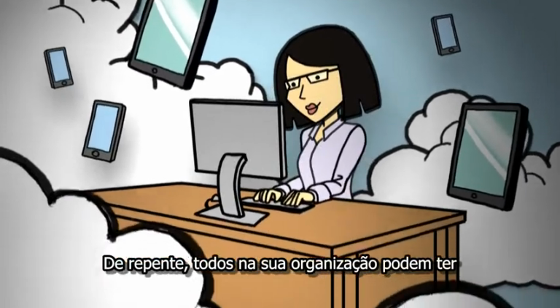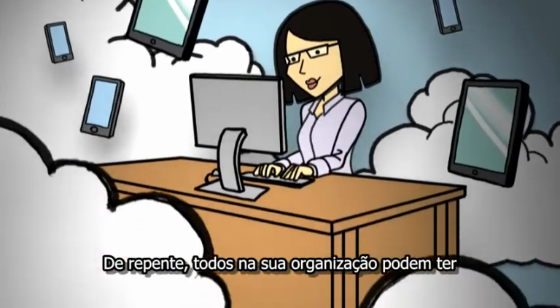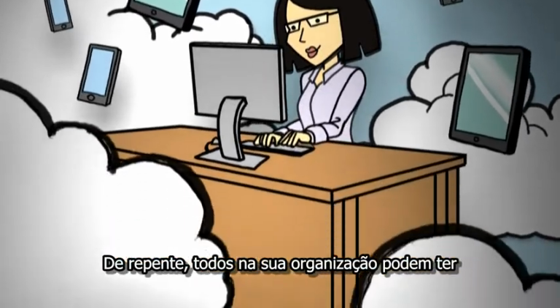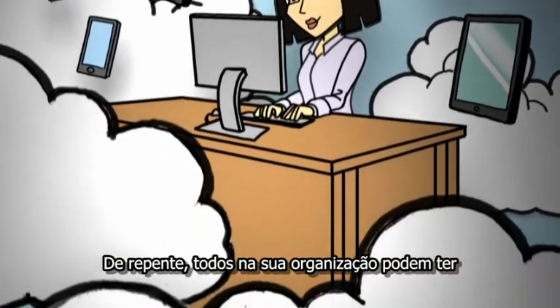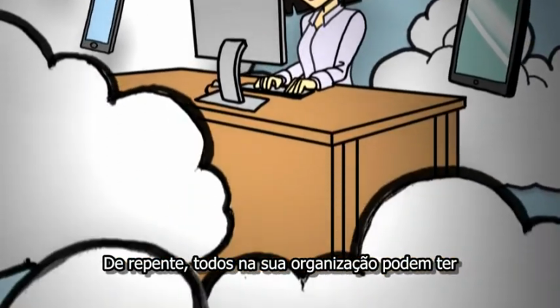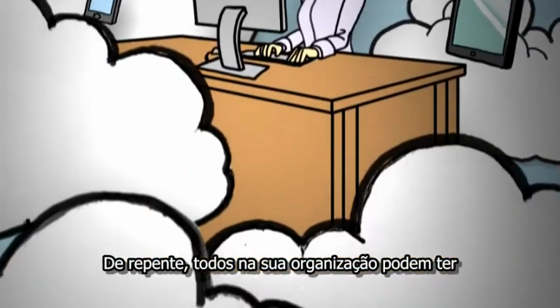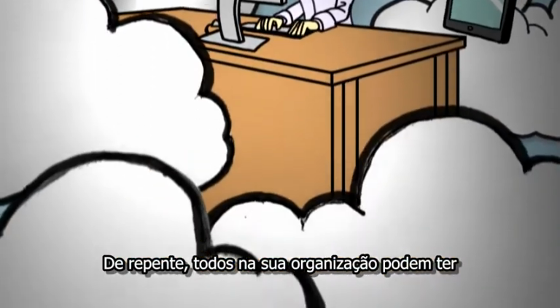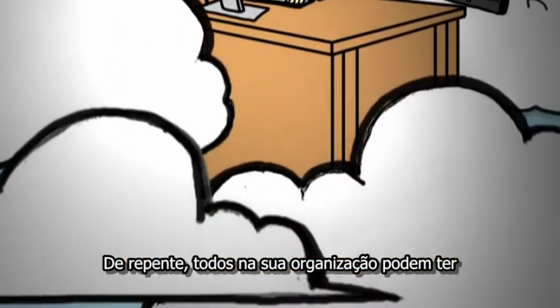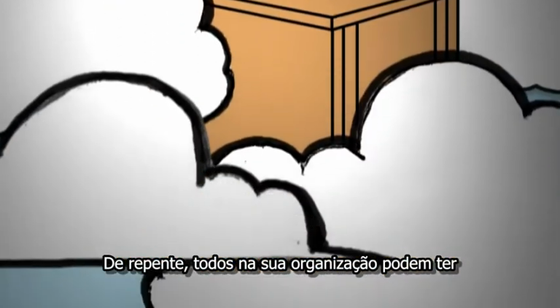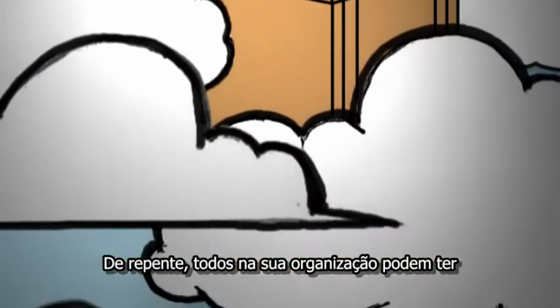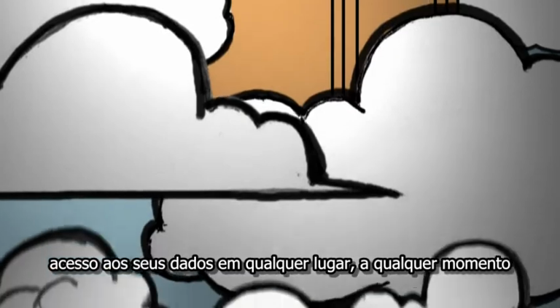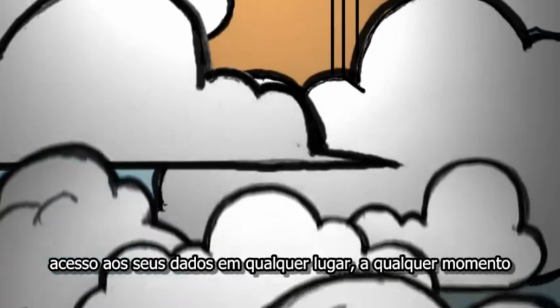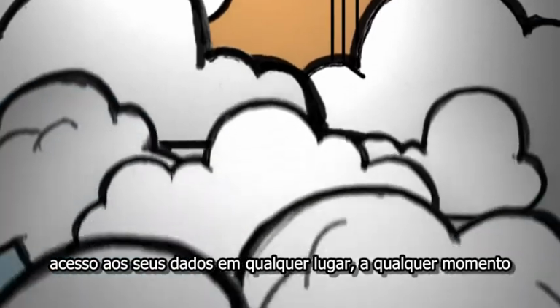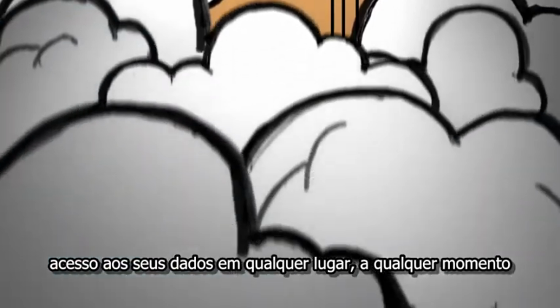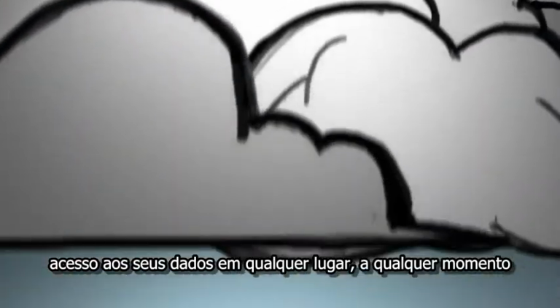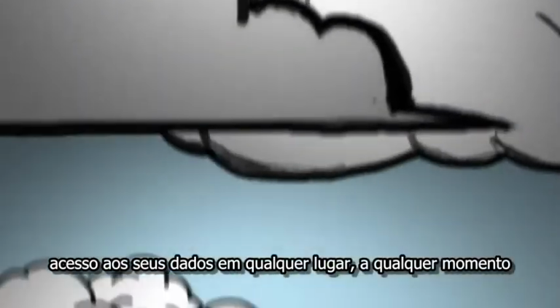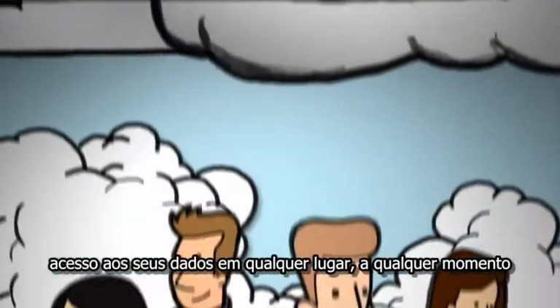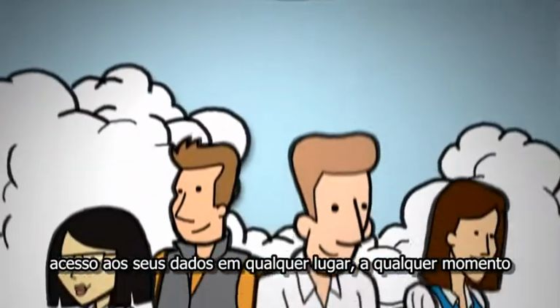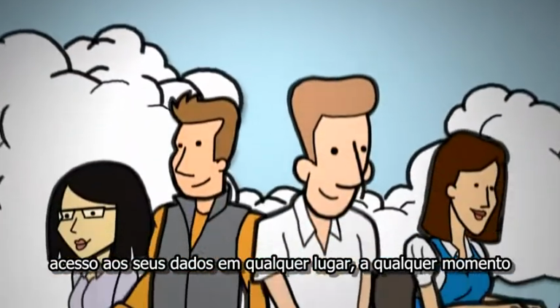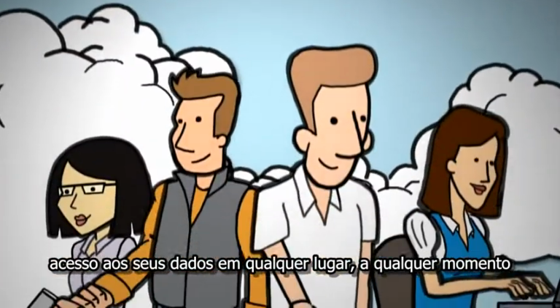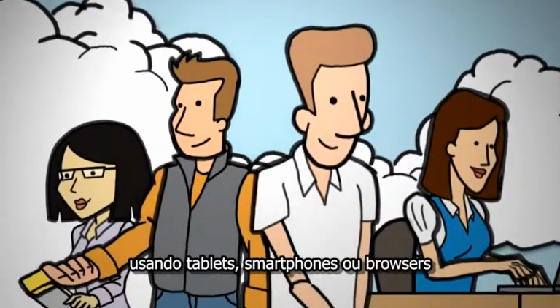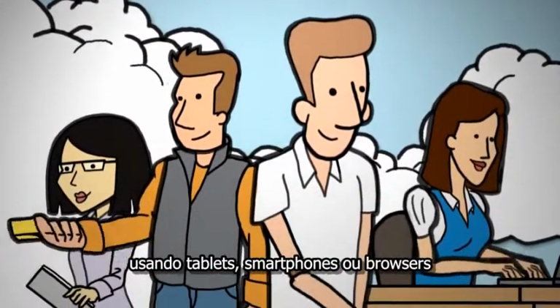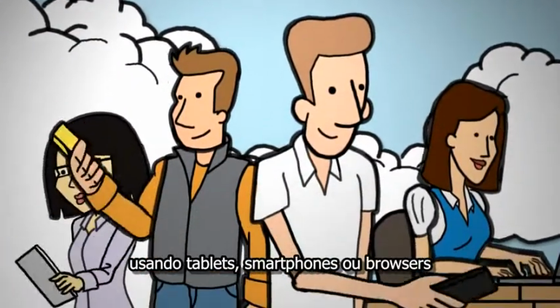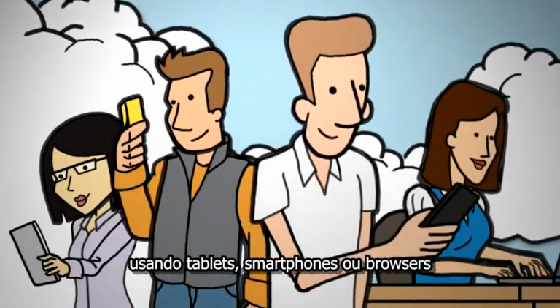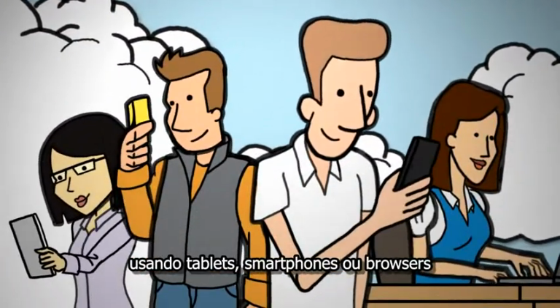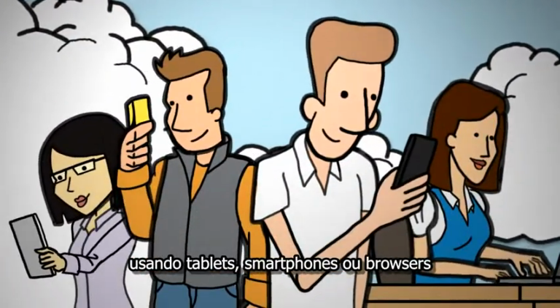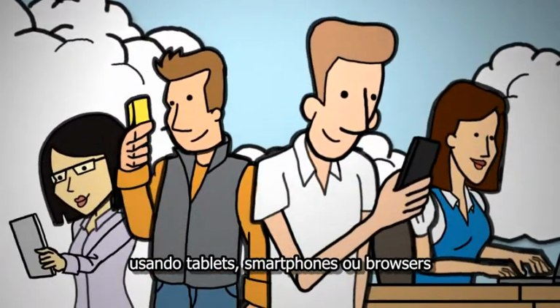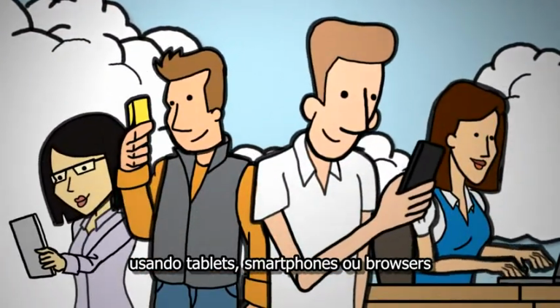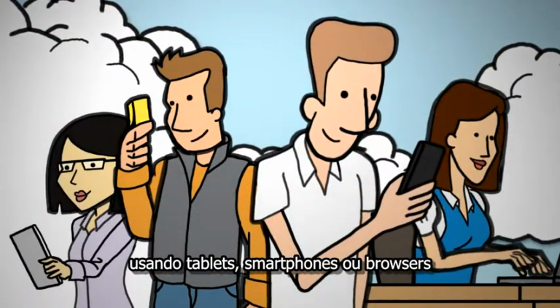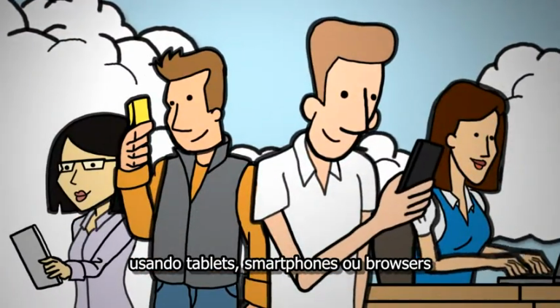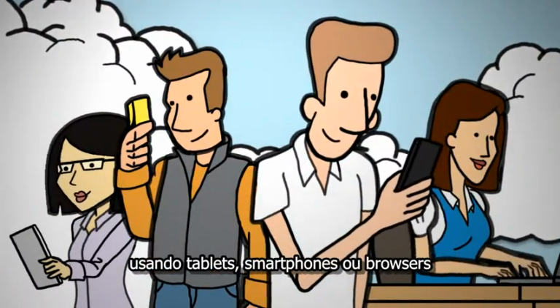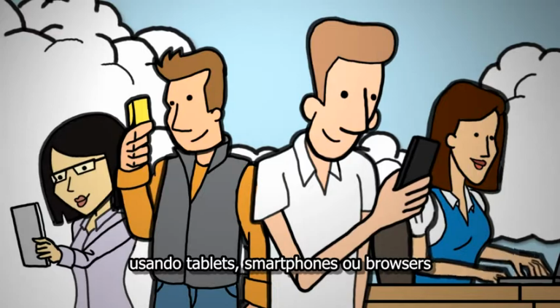Suddenly, everyone in your organization is able to access their data from anywhere, anytime, using their tablets, smartphones, and browsers.